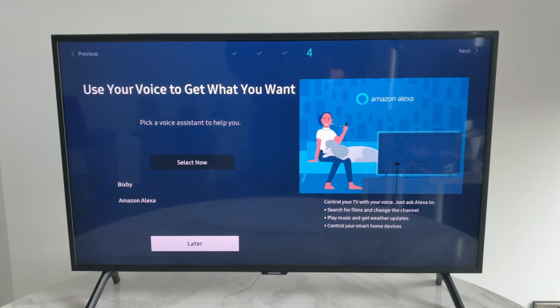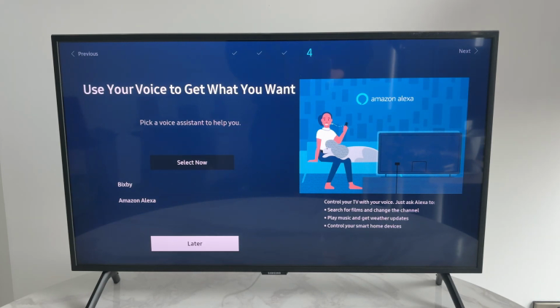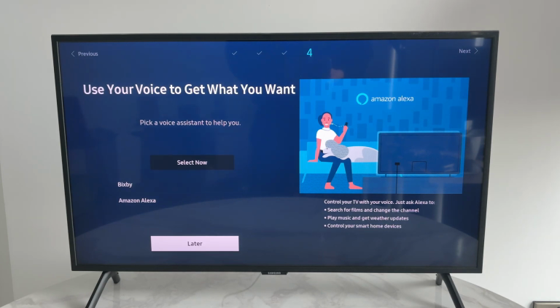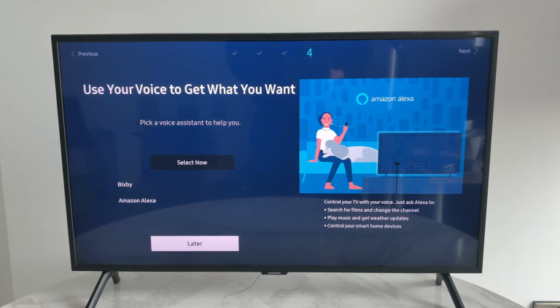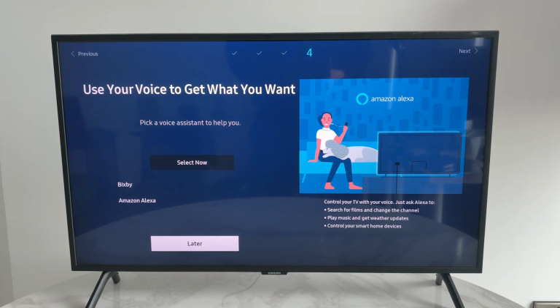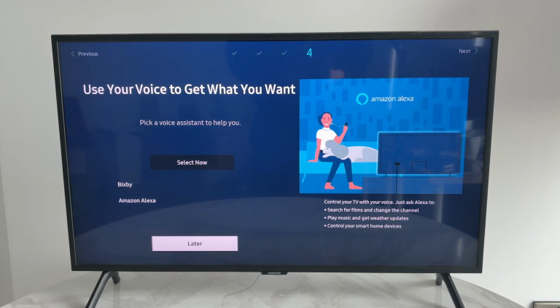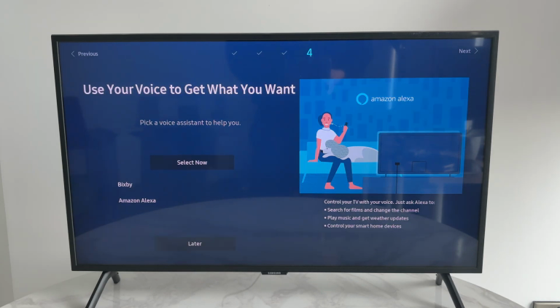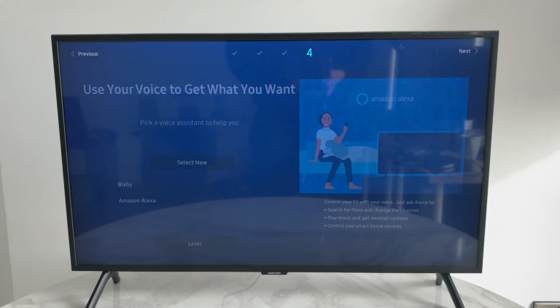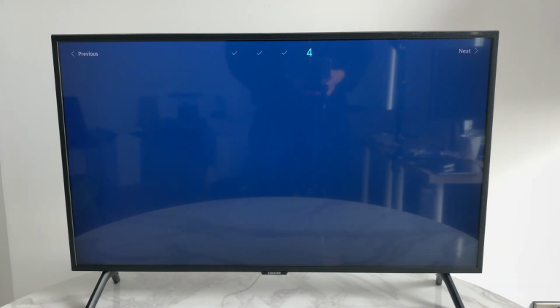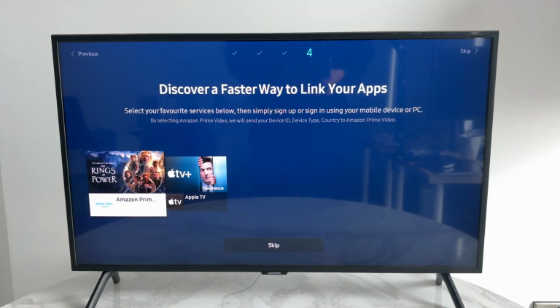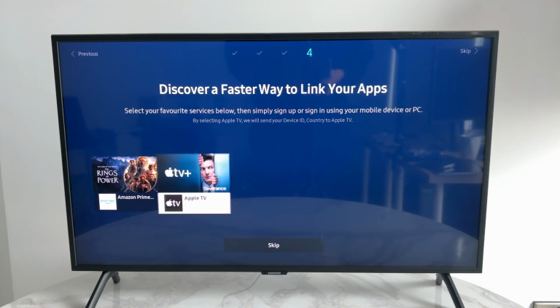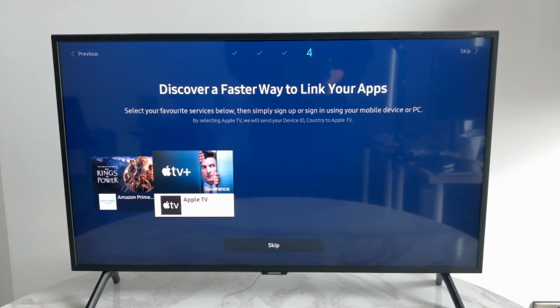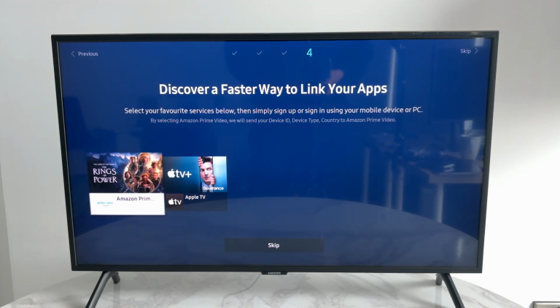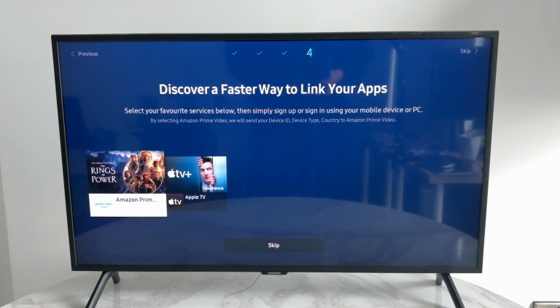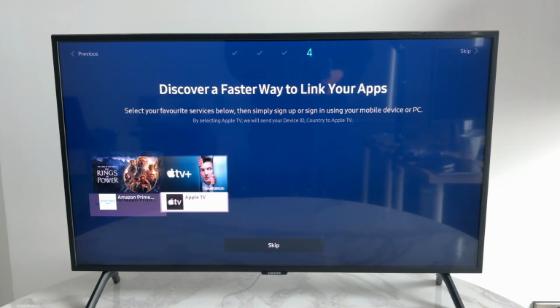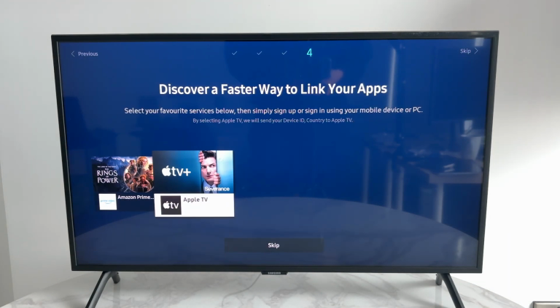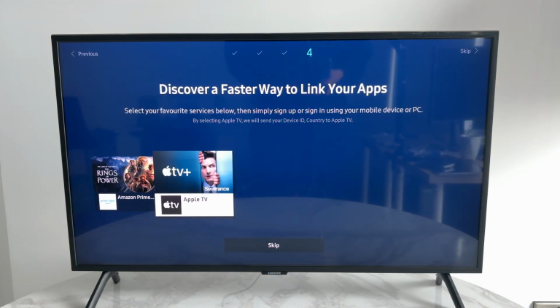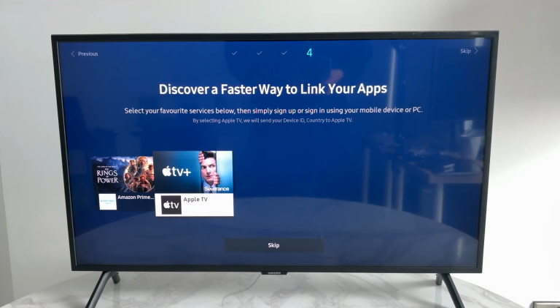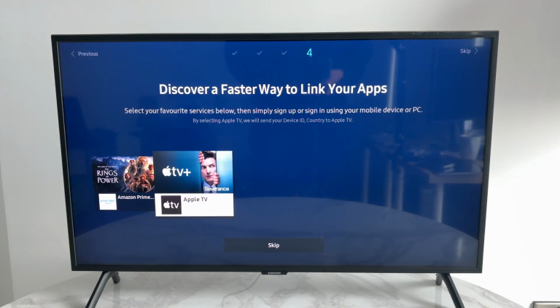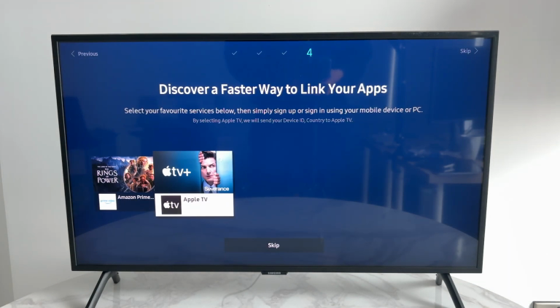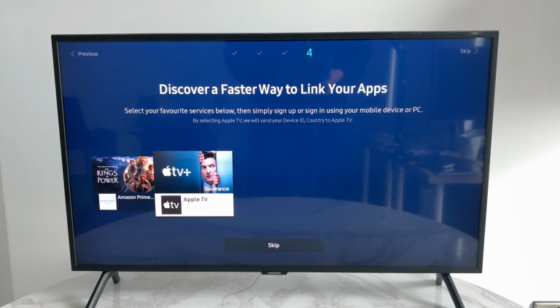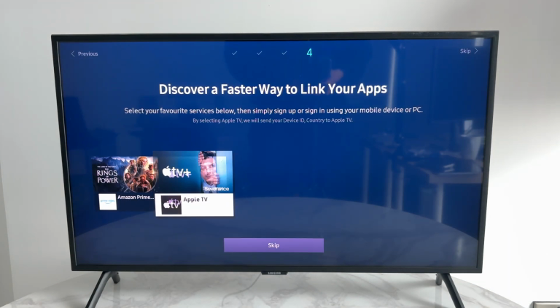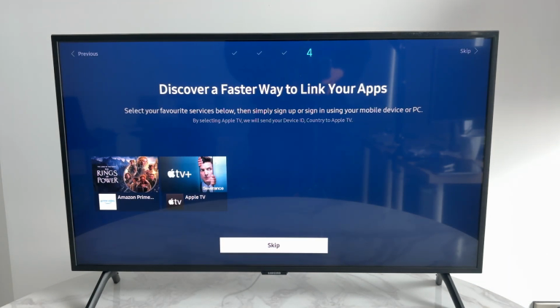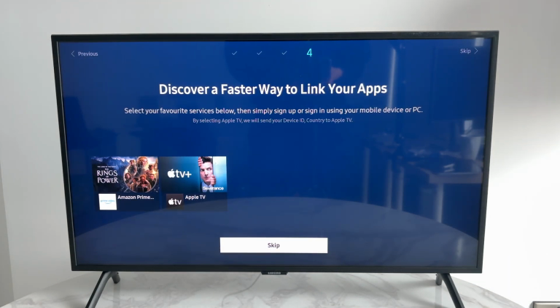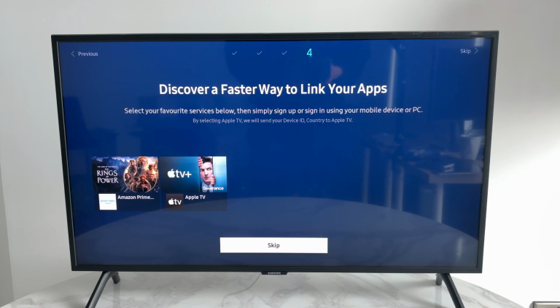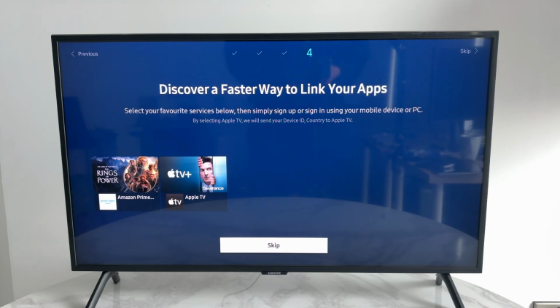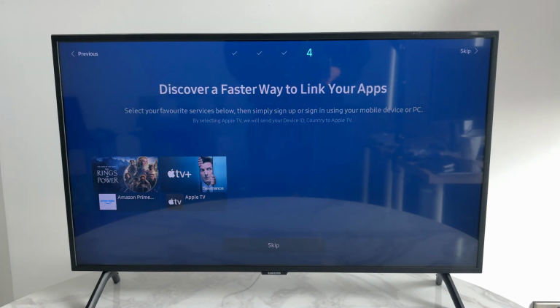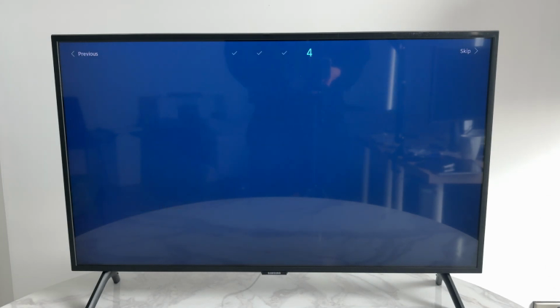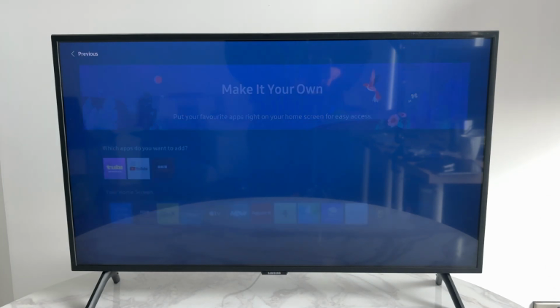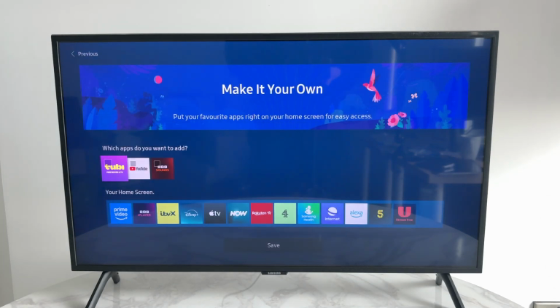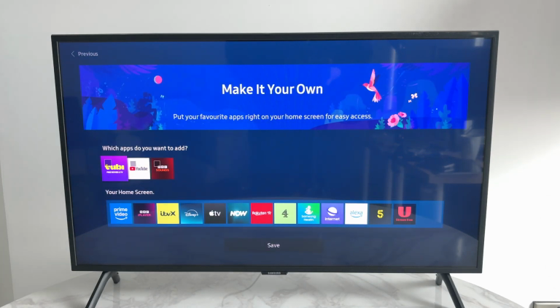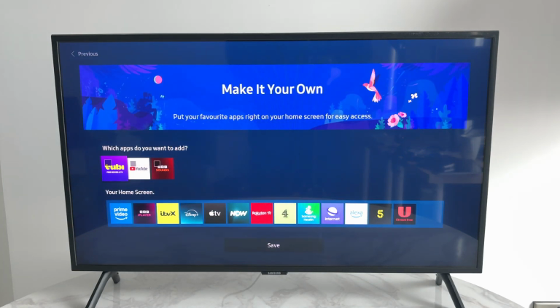I'll set up the voice assistant later. You can go through the services and sign into them, but you can also do that later, so I'll press Skip.